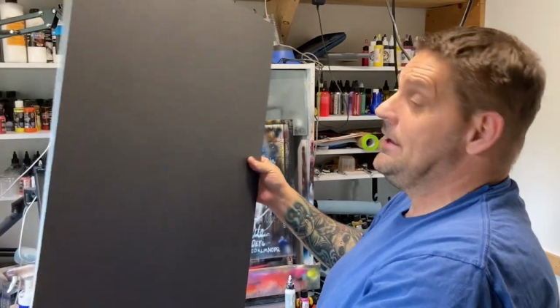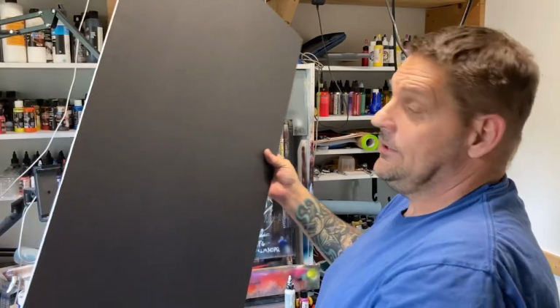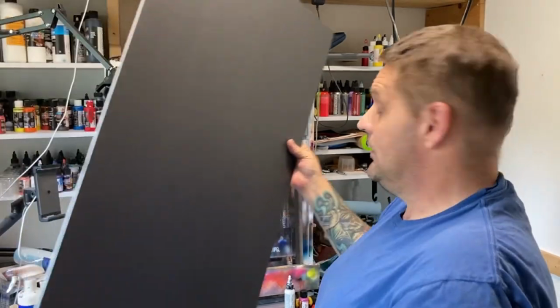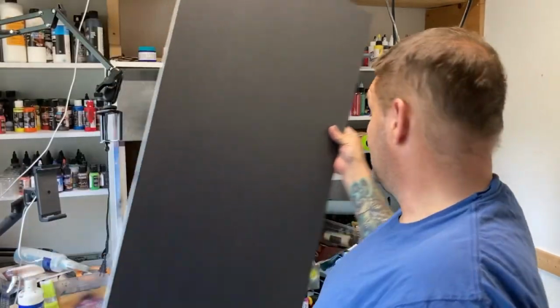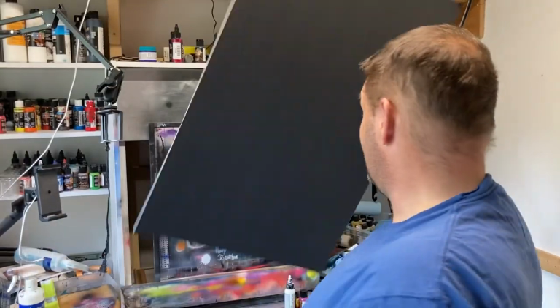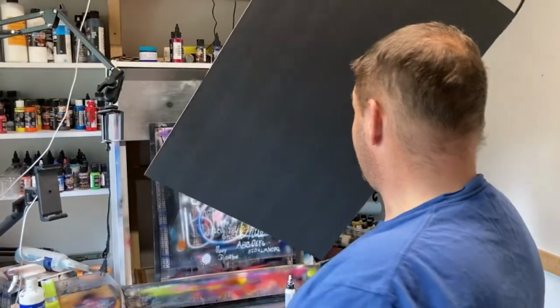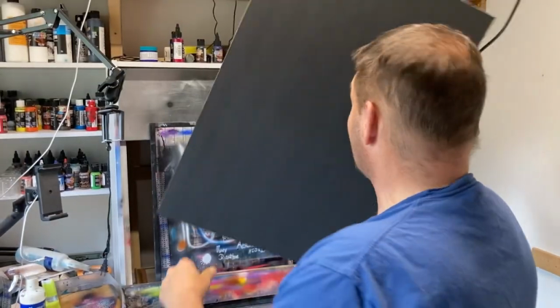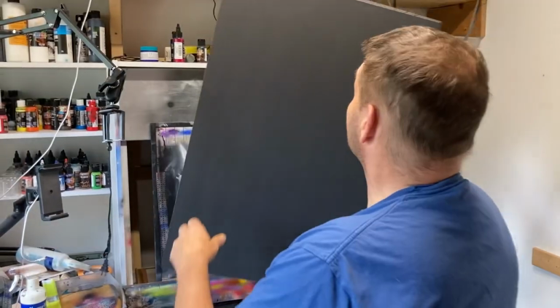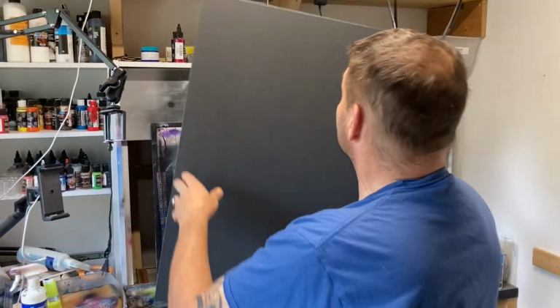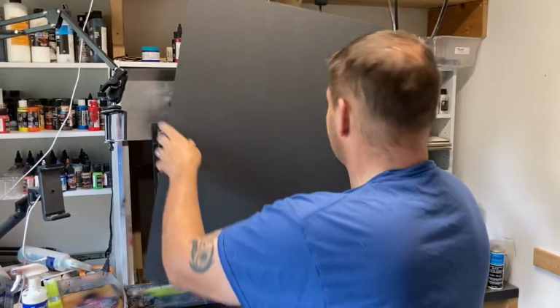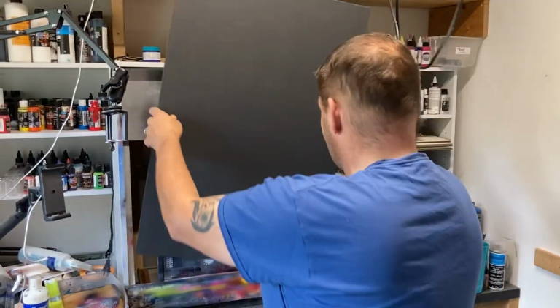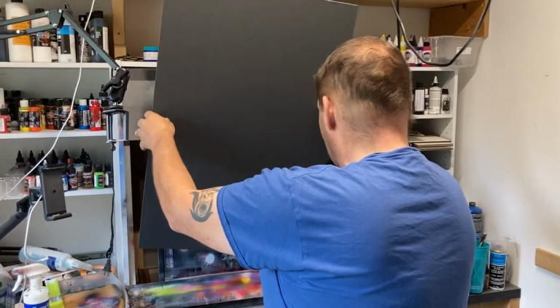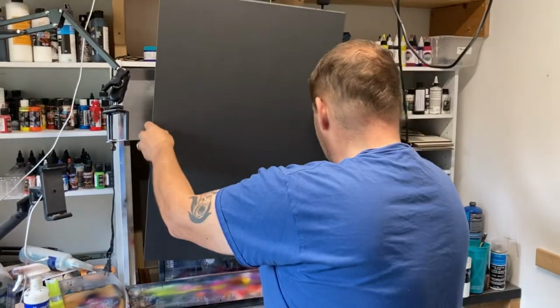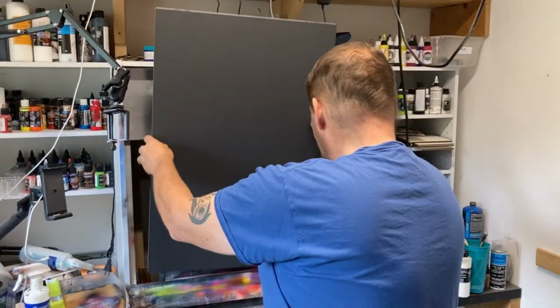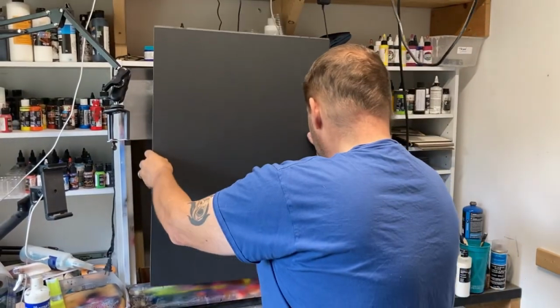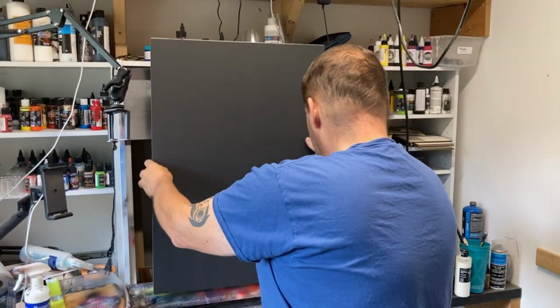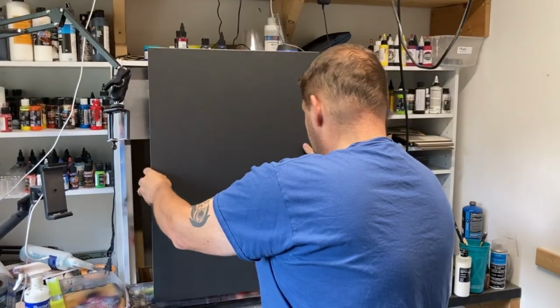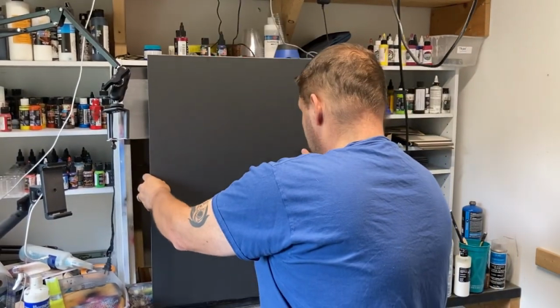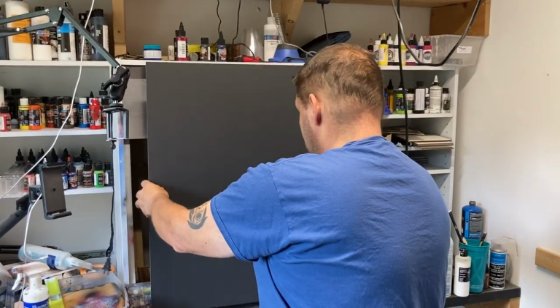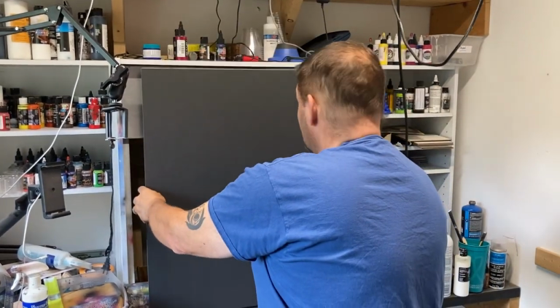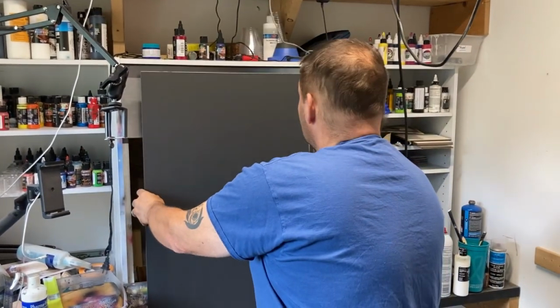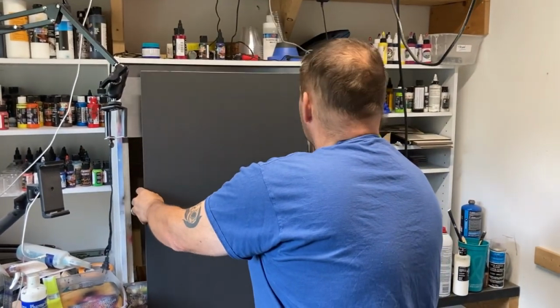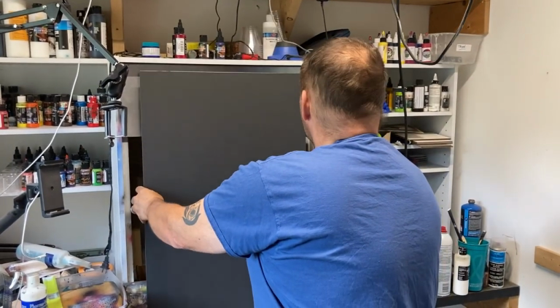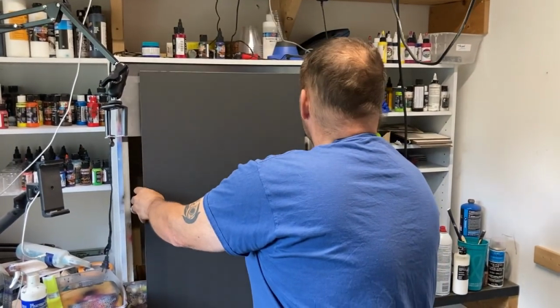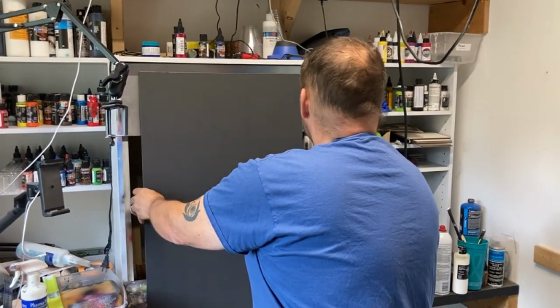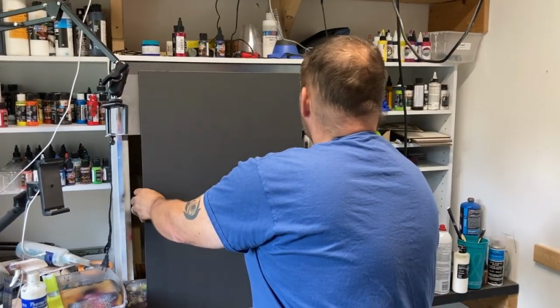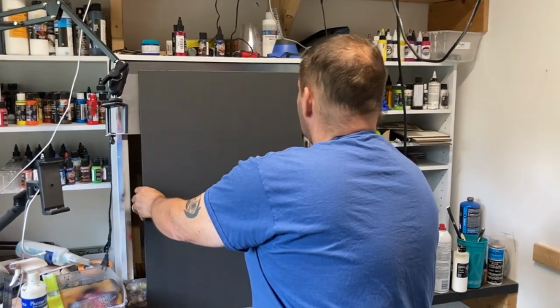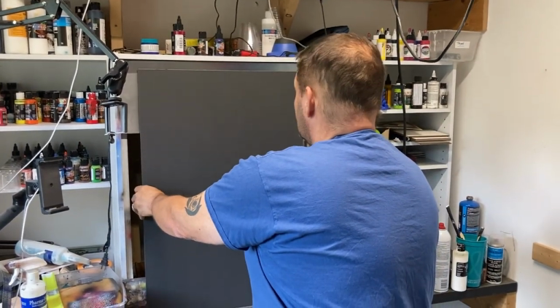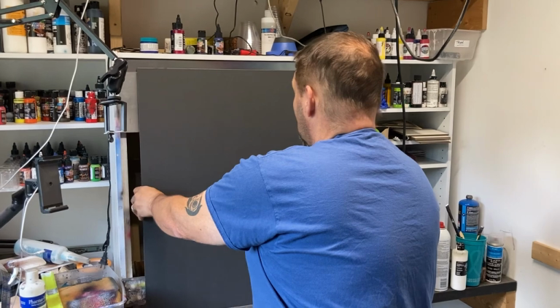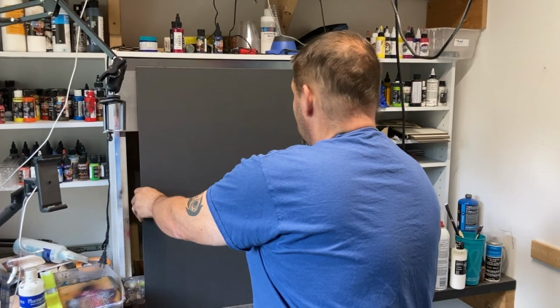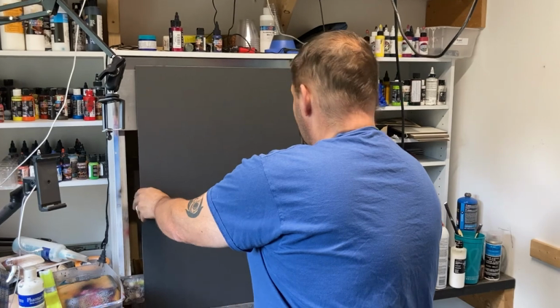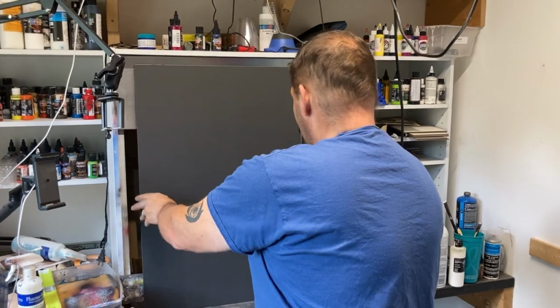Let's see if I can fit this on my easel. It's so big.